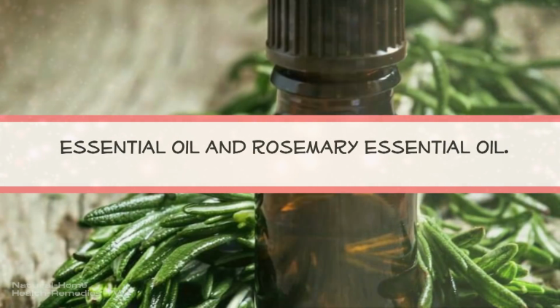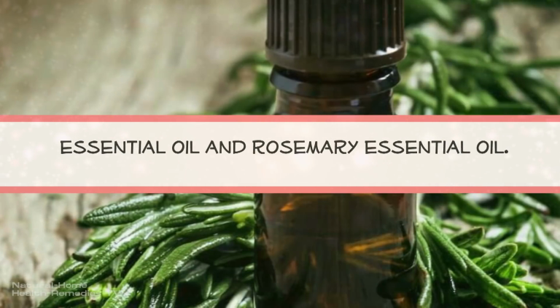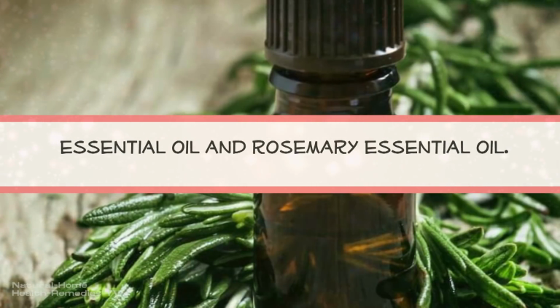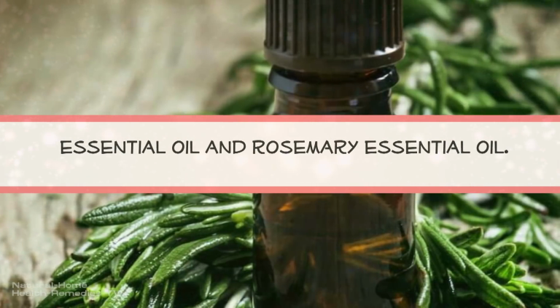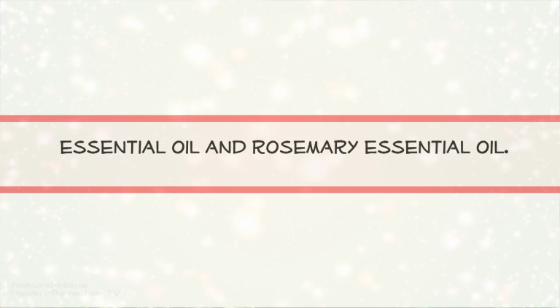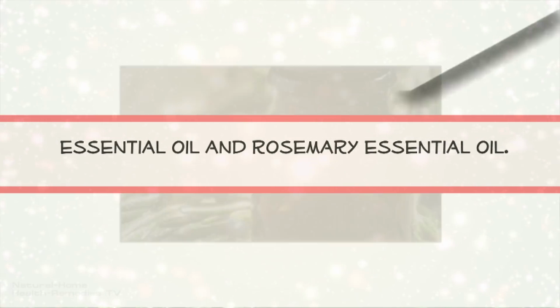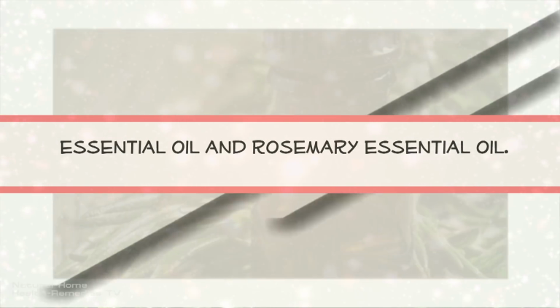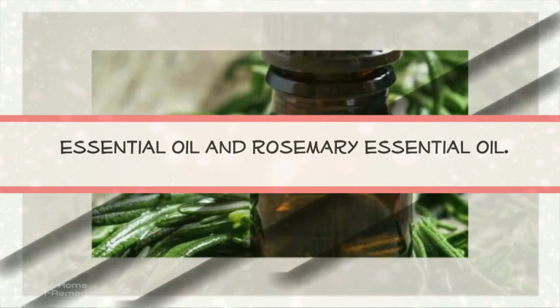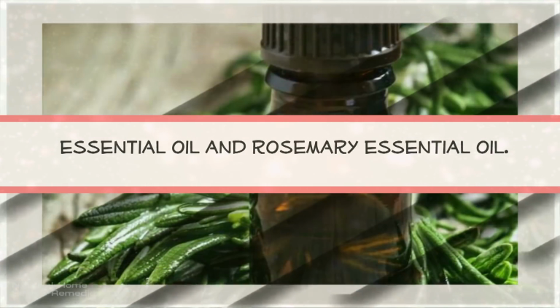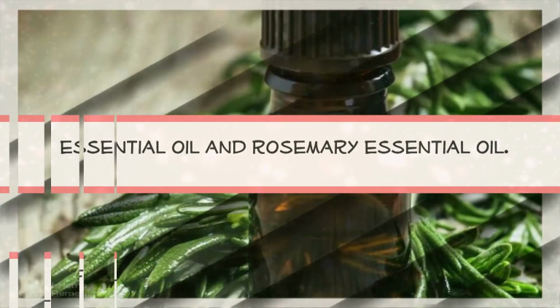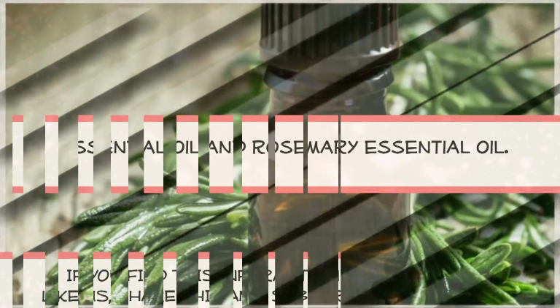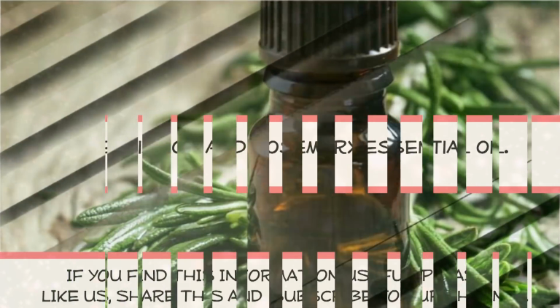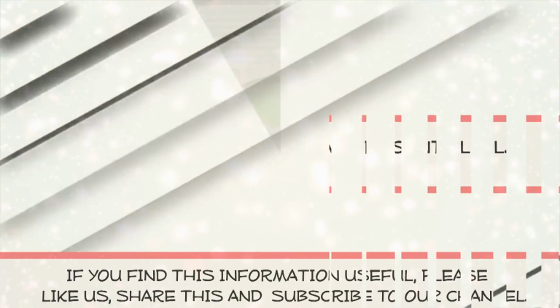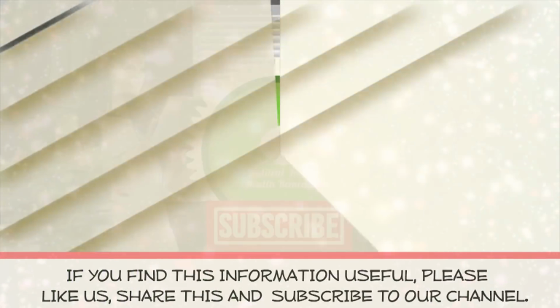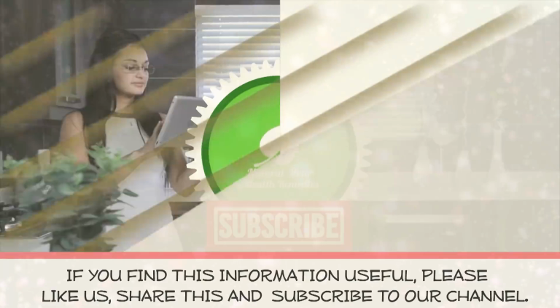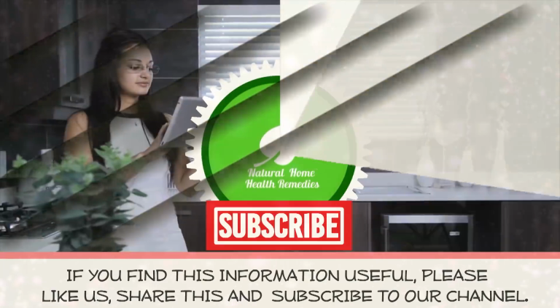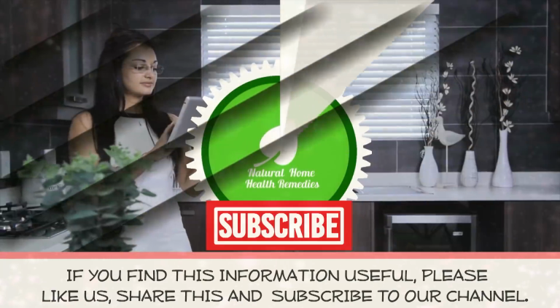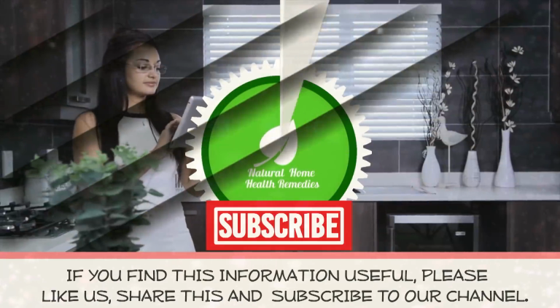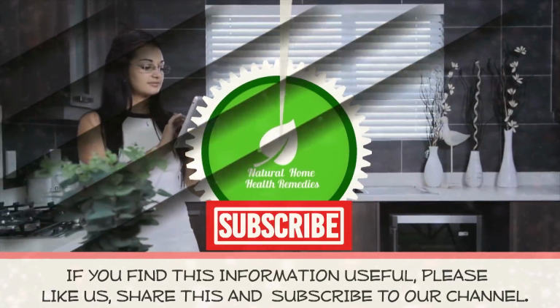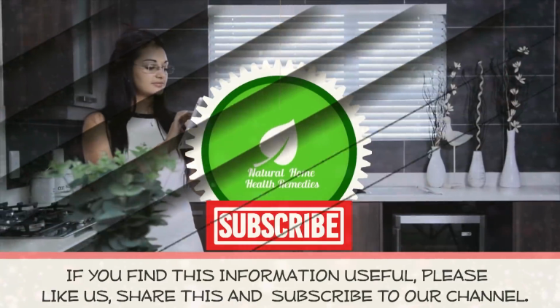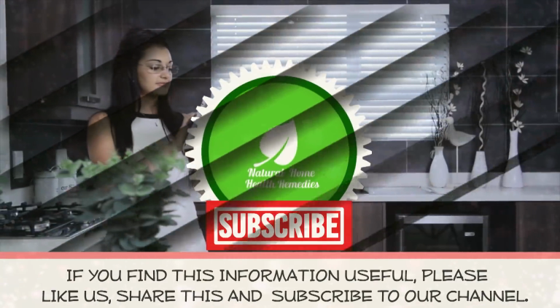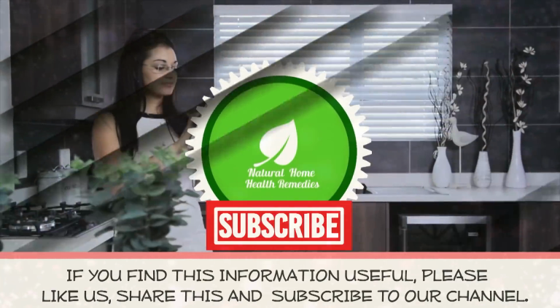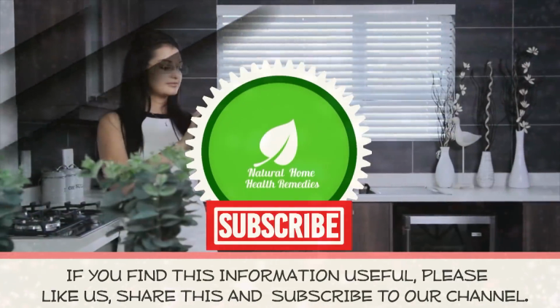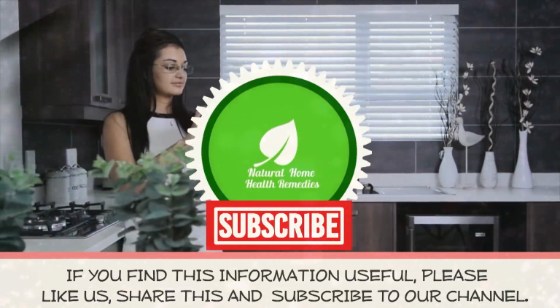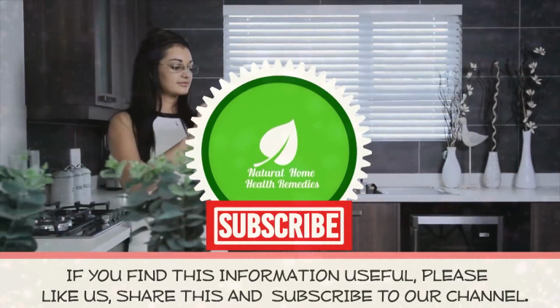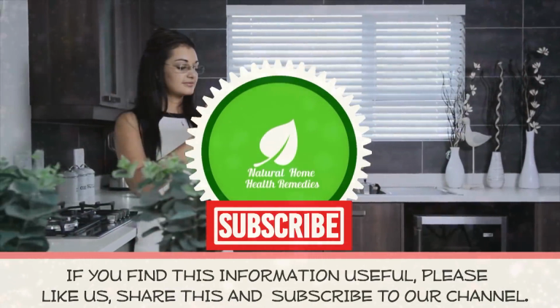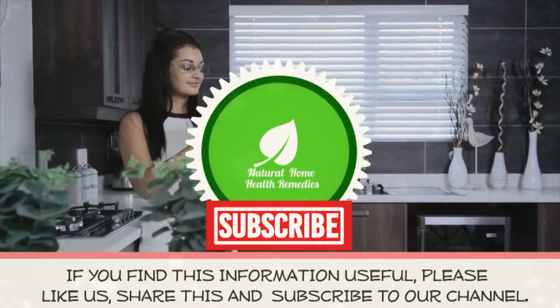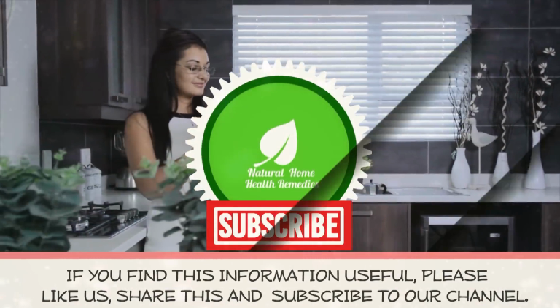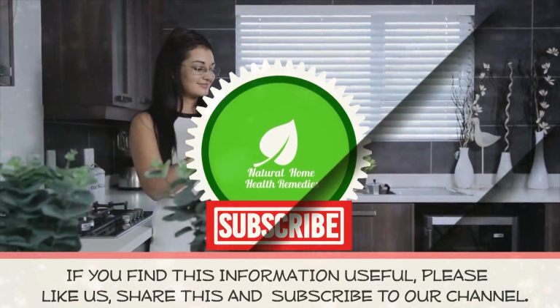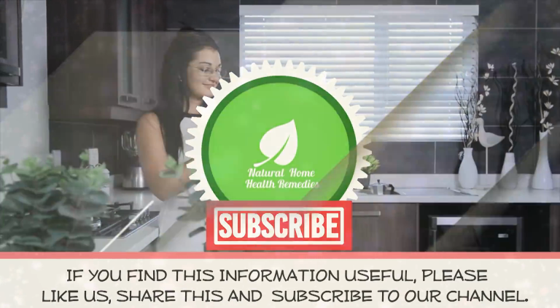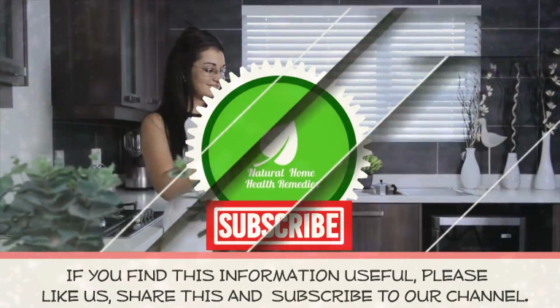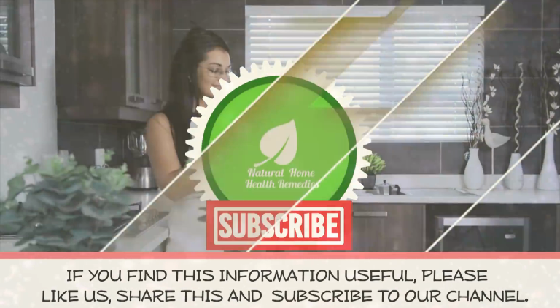If you find this information useful, hit the like button and share this, and subscribe to our channel.